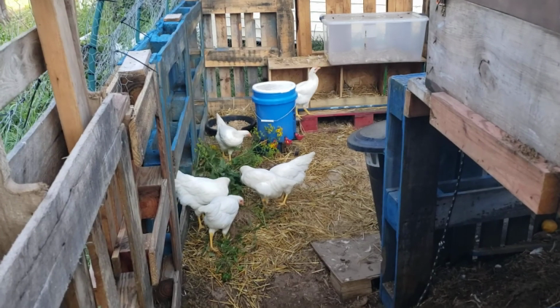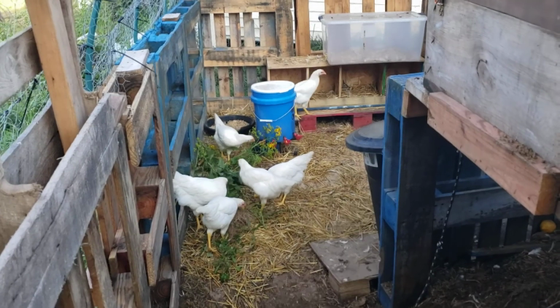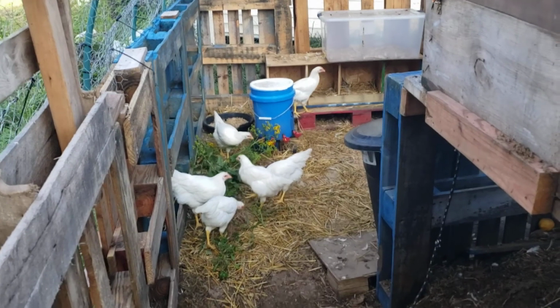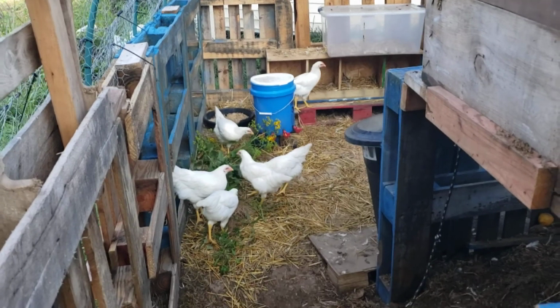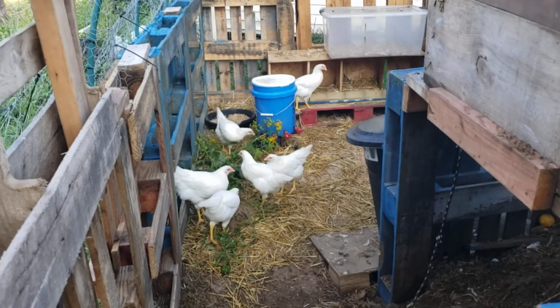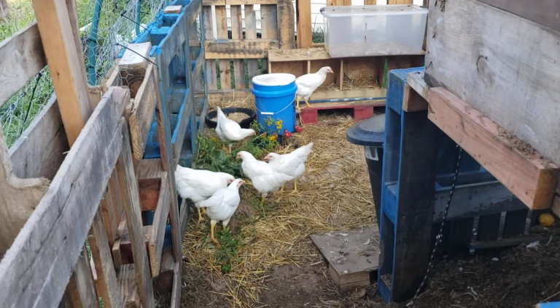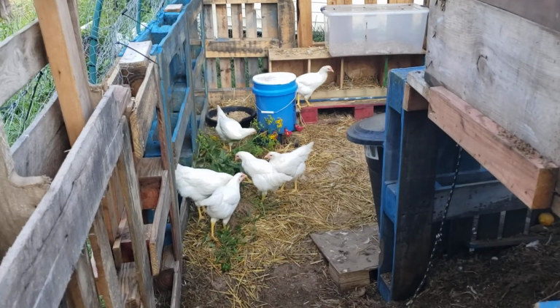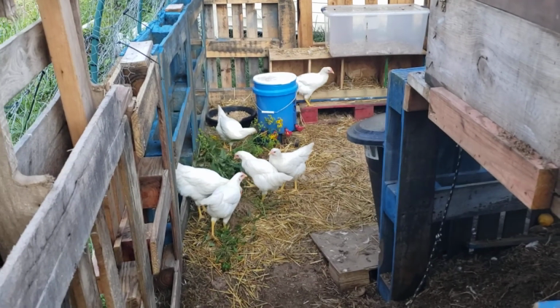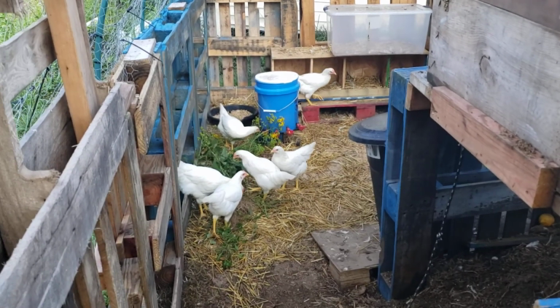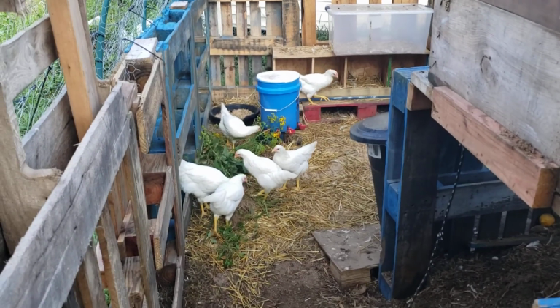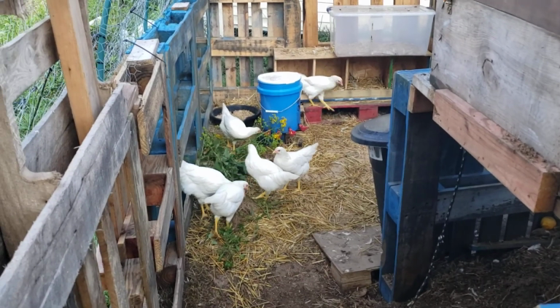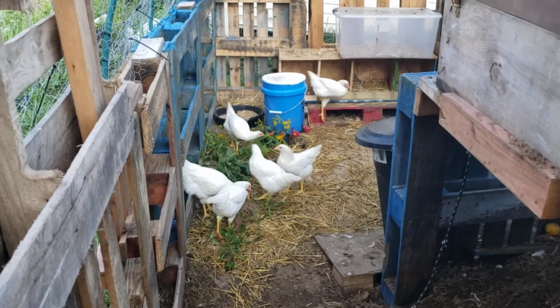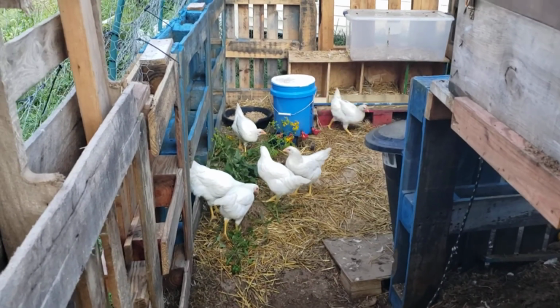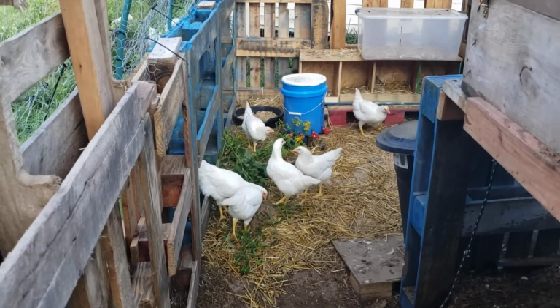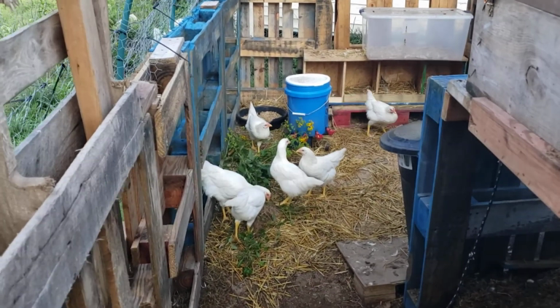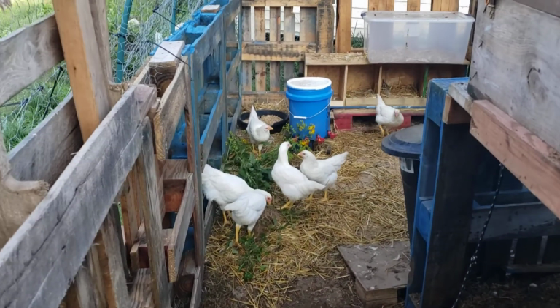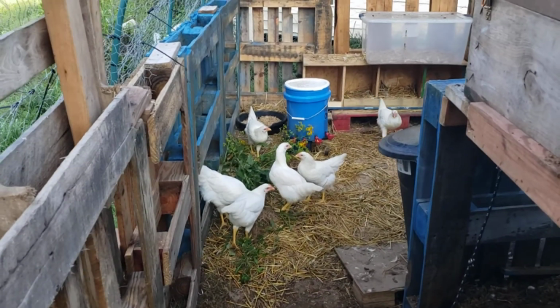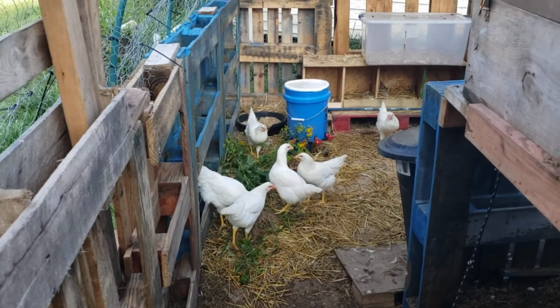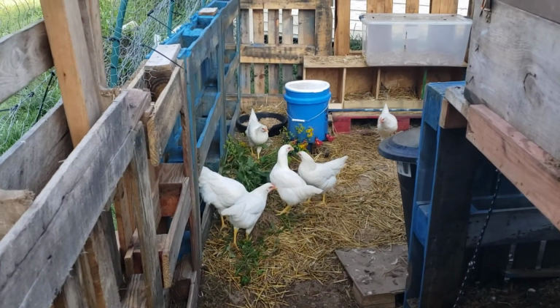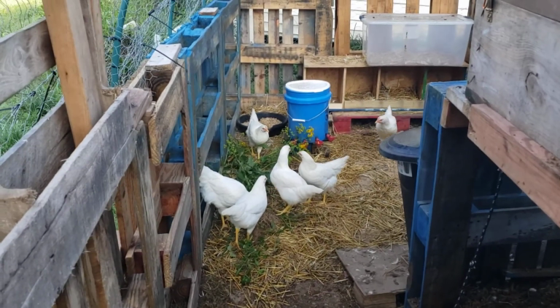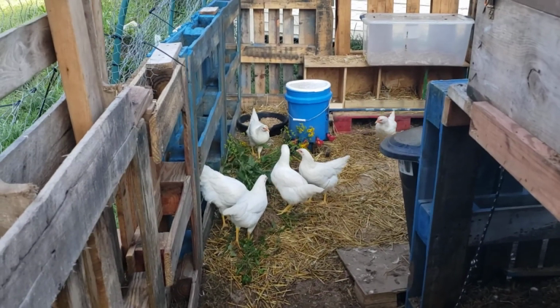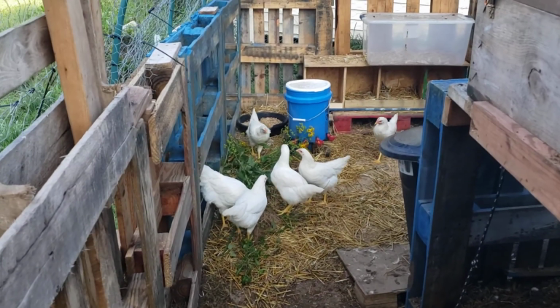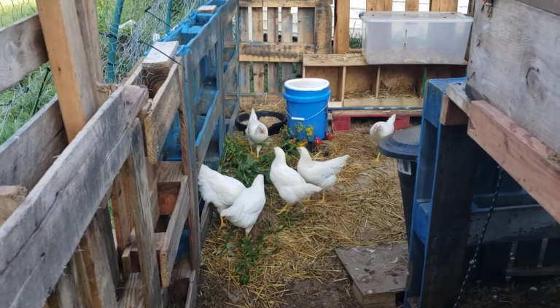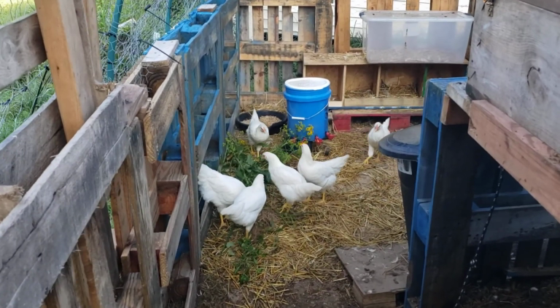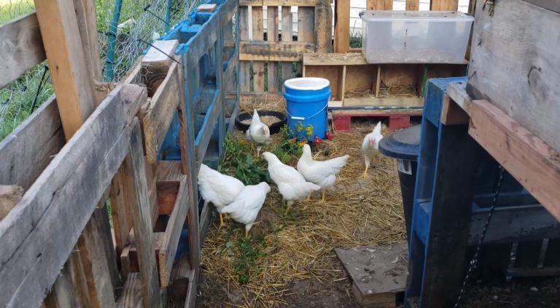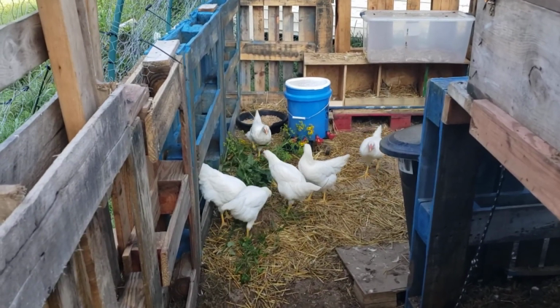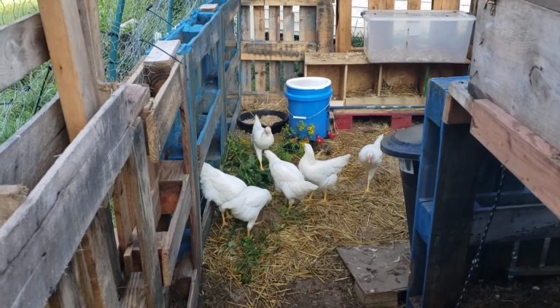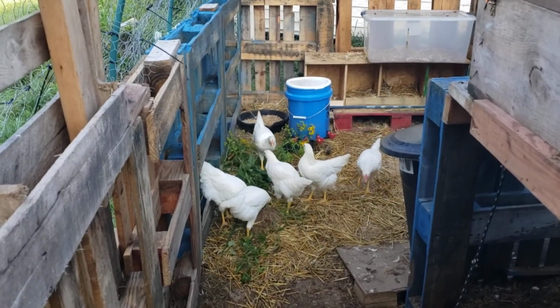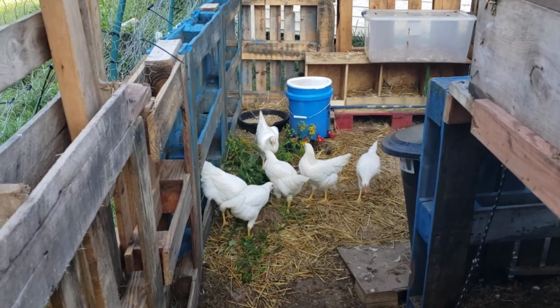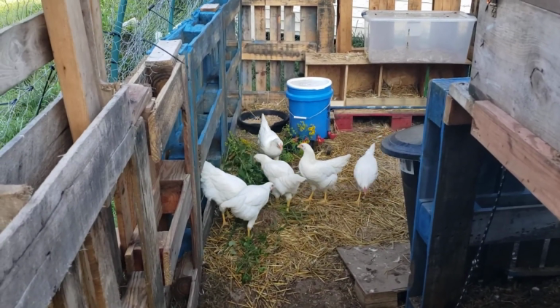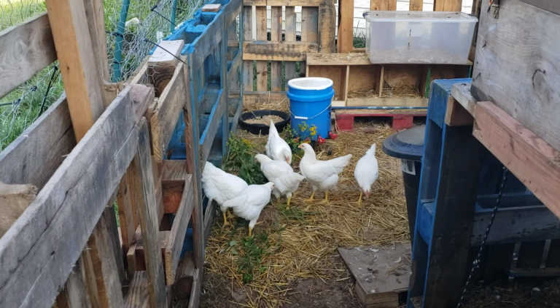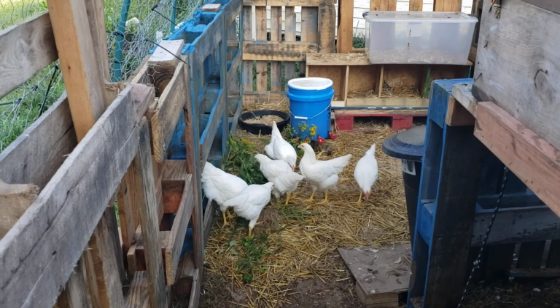What's going on everybody, it's Rocco with Rocco's Modern Survival. I am back again with another video of the chickens.